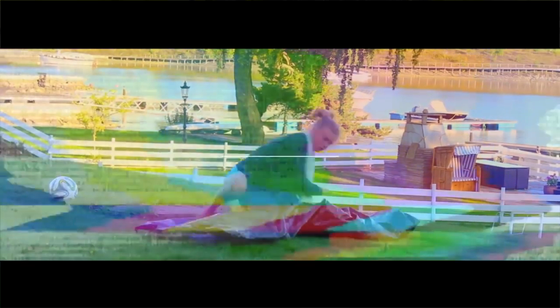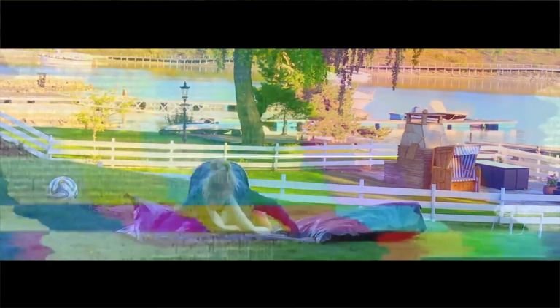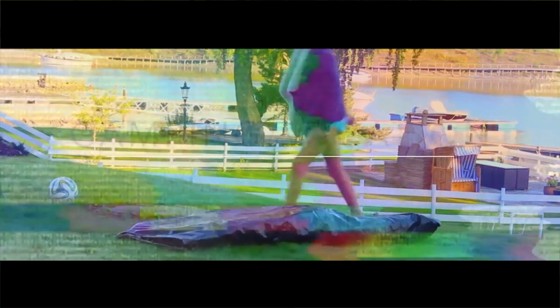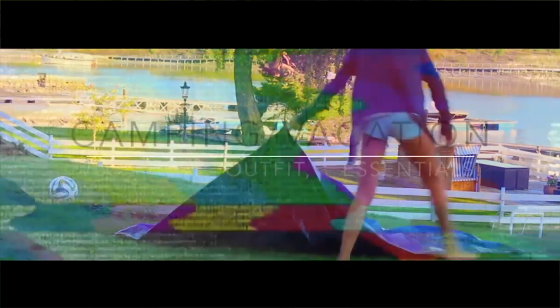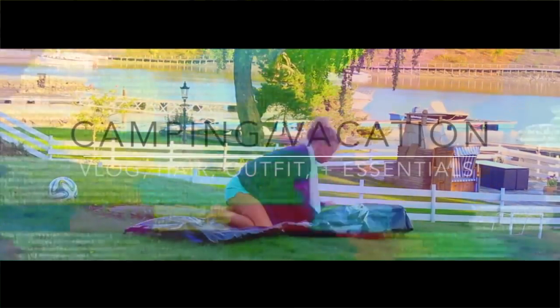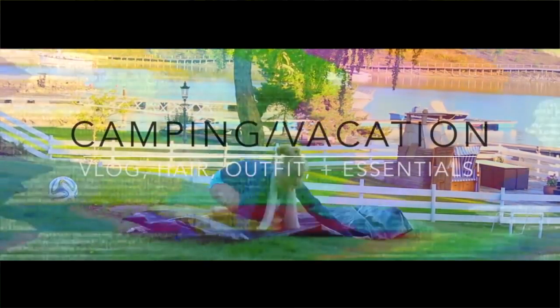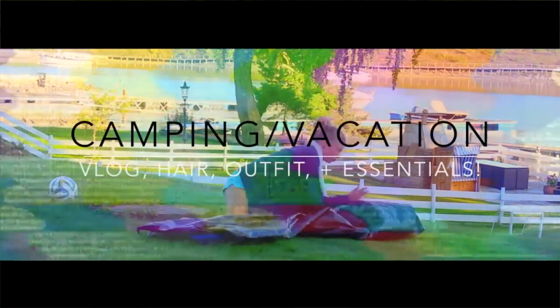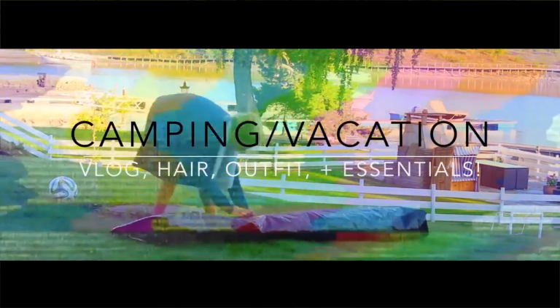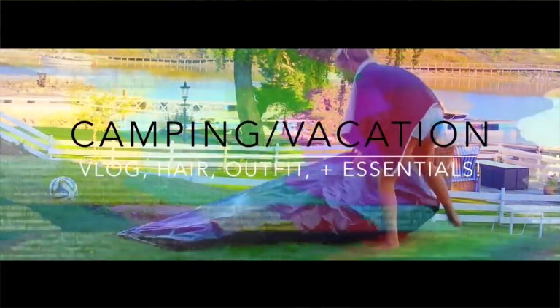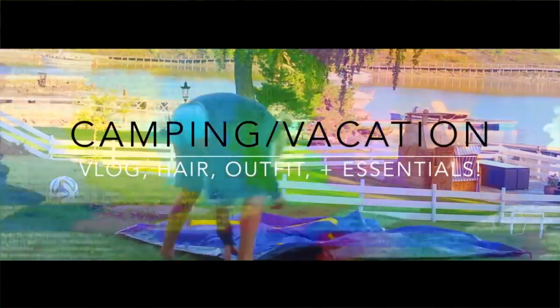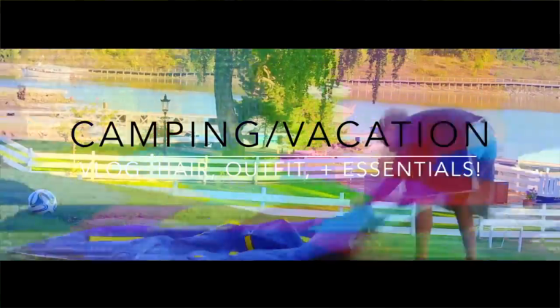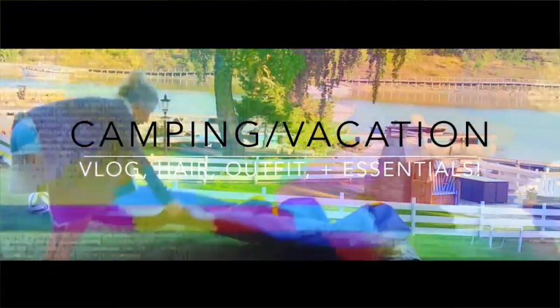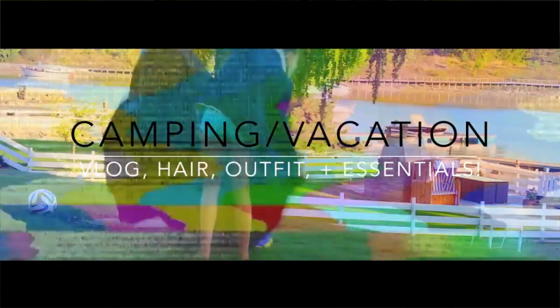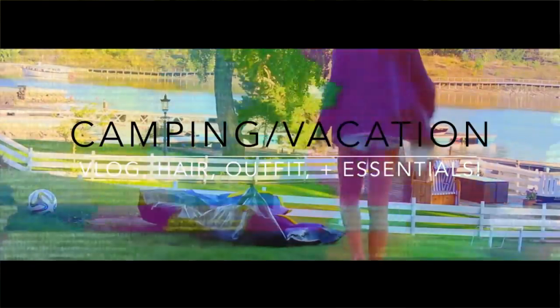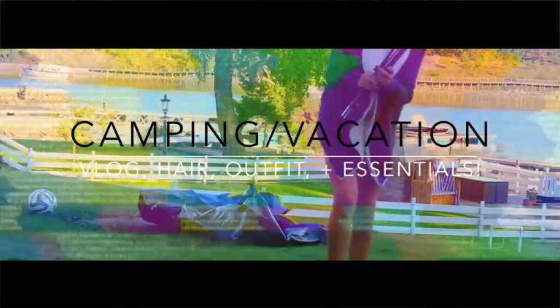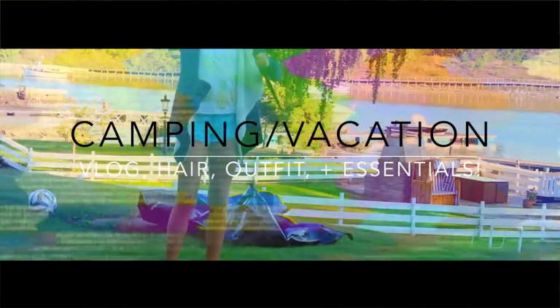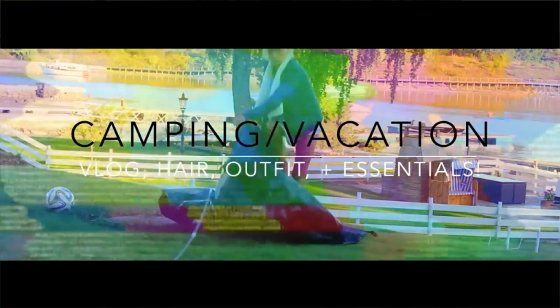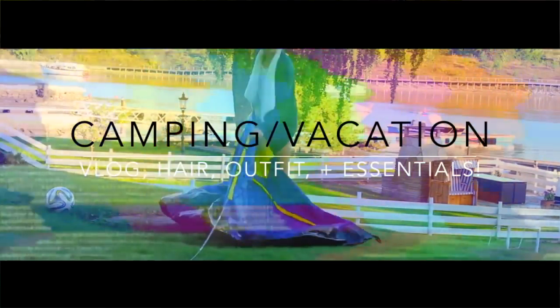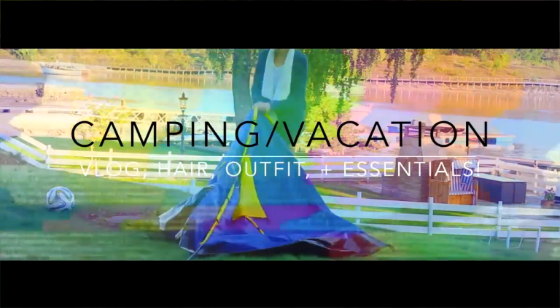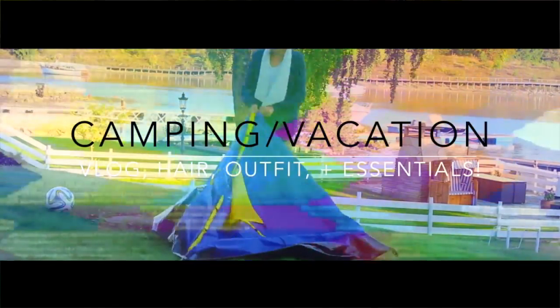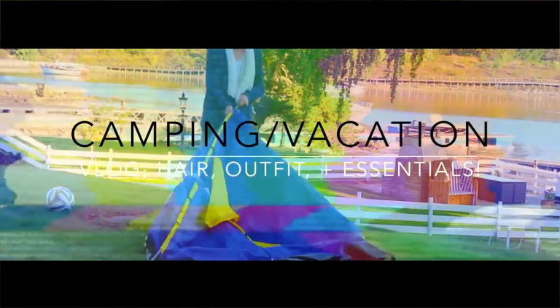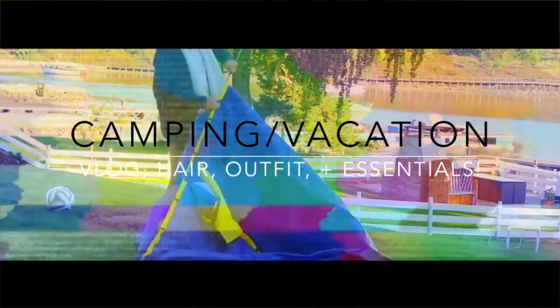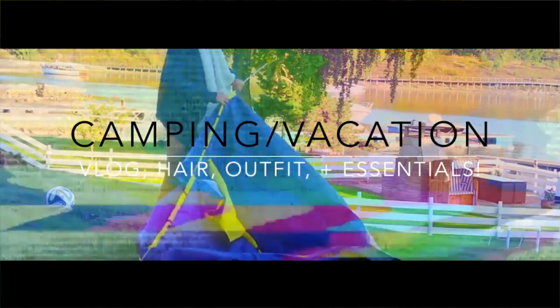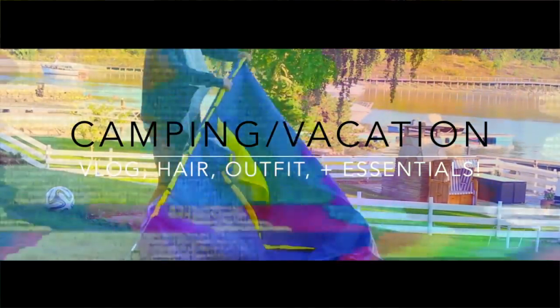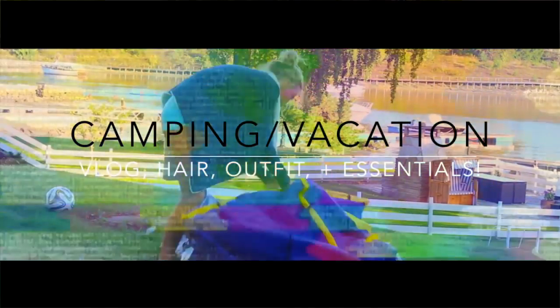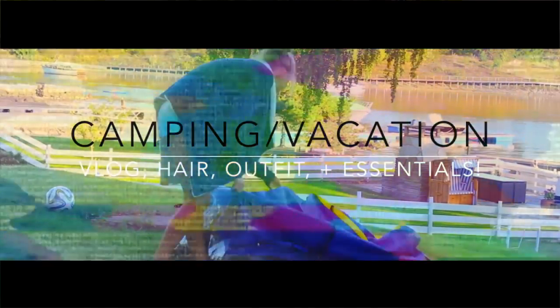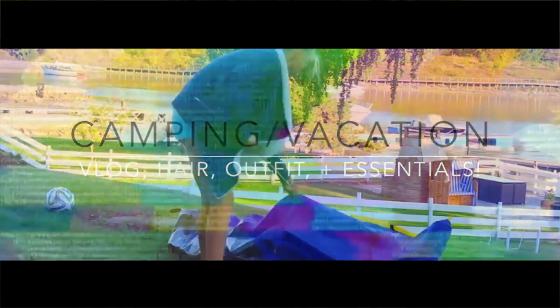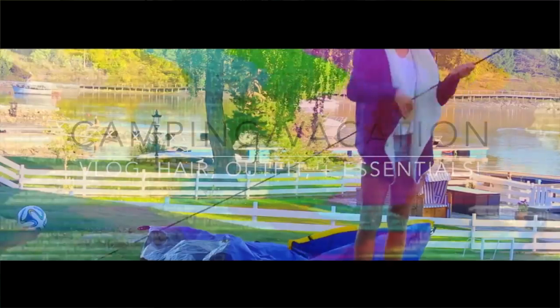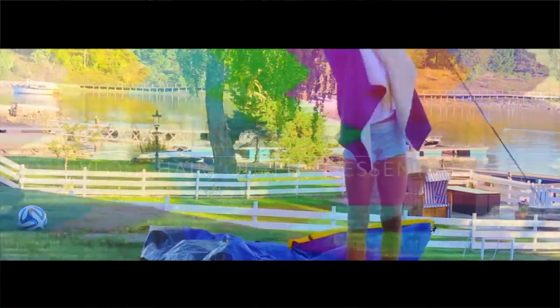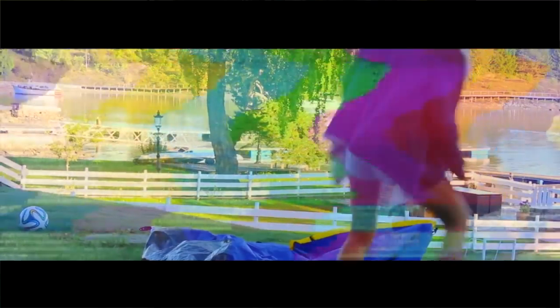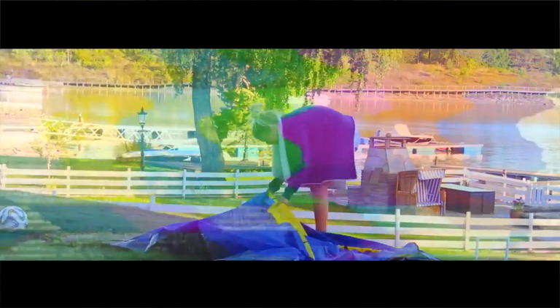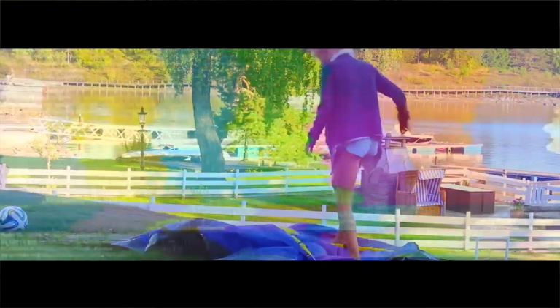So are you guys ready for a camping slash vacation vlog, hair, outfit plus essentials video? Let's get started, shall we?